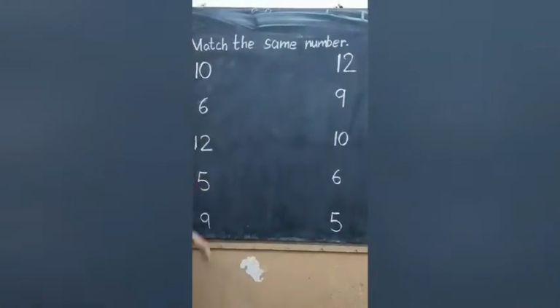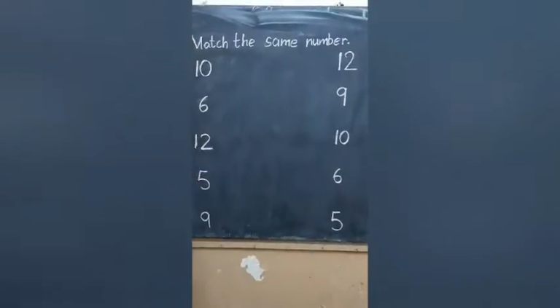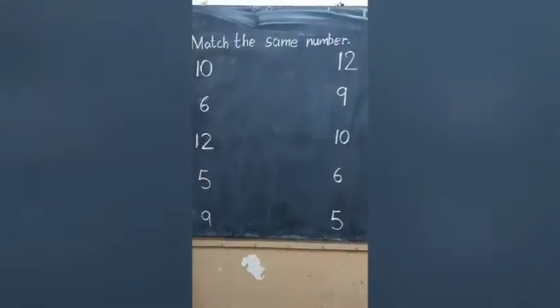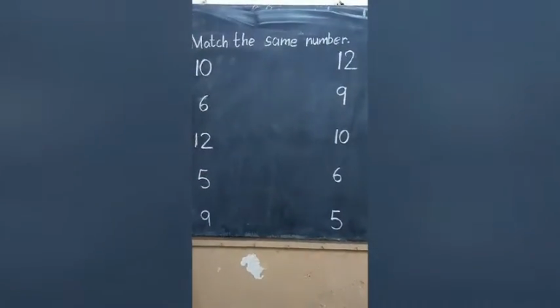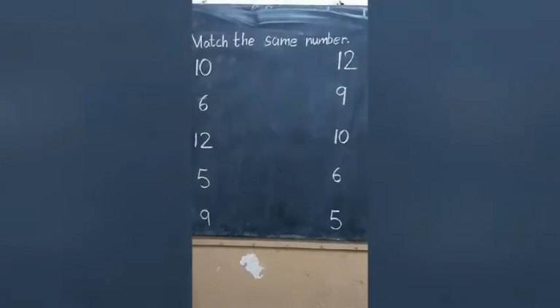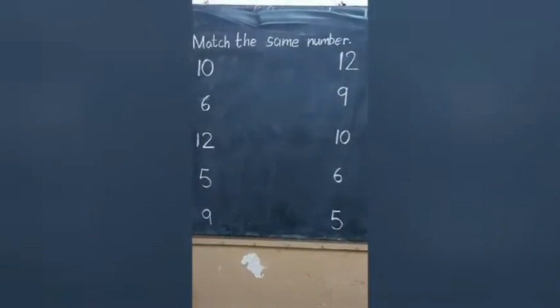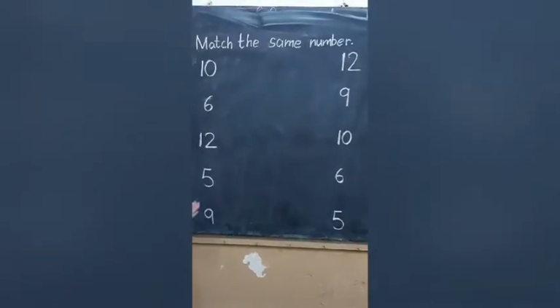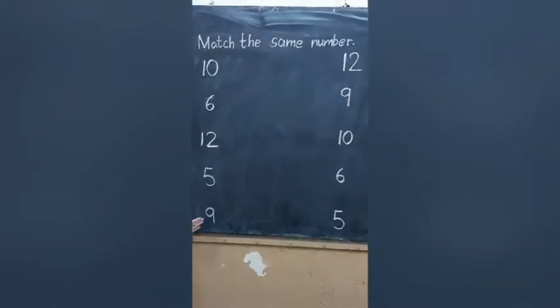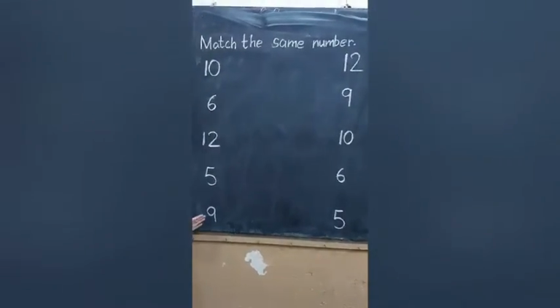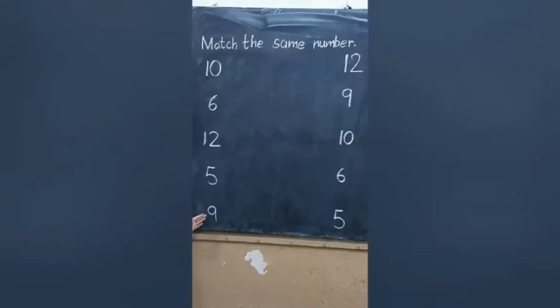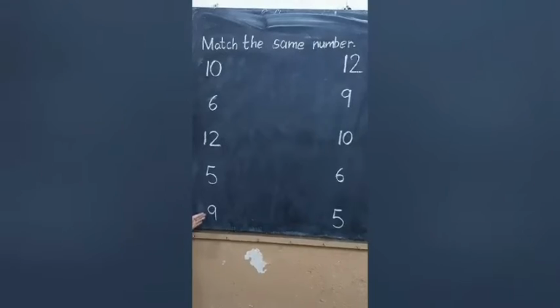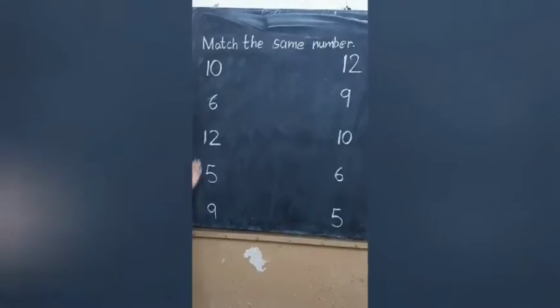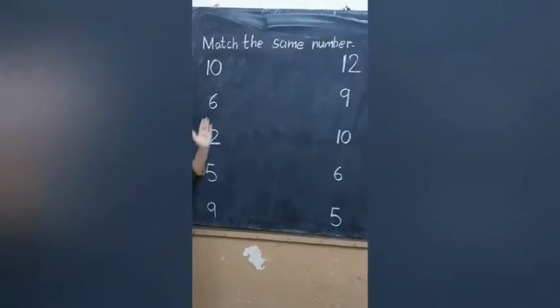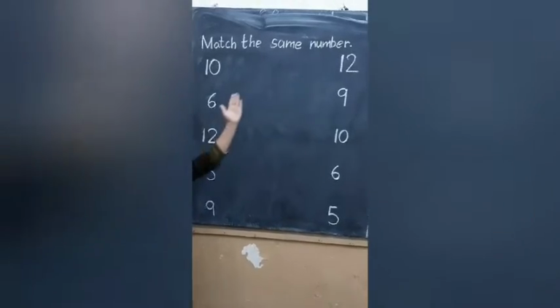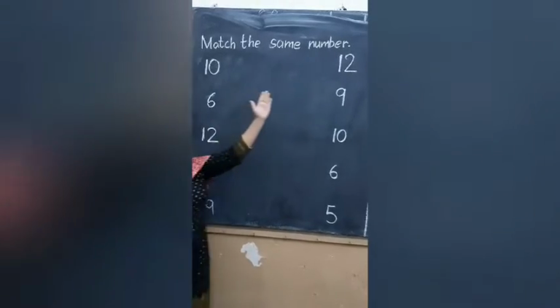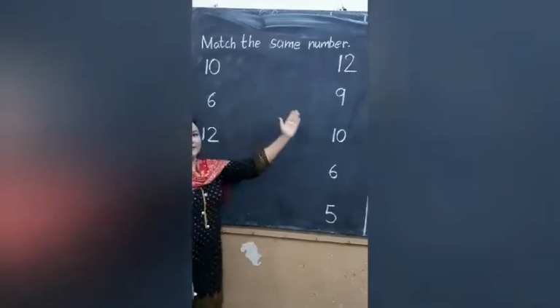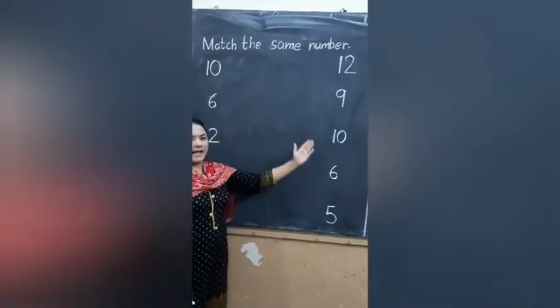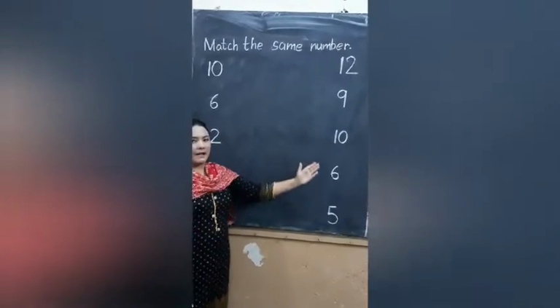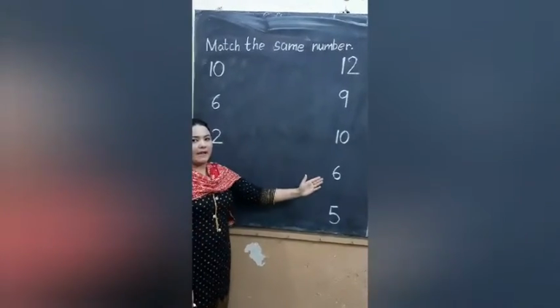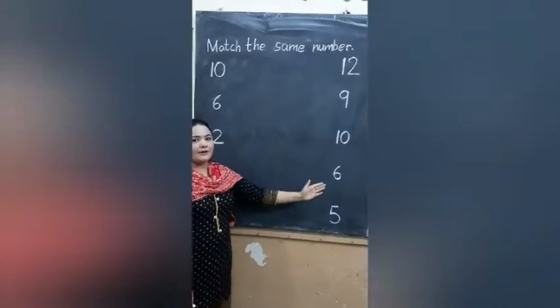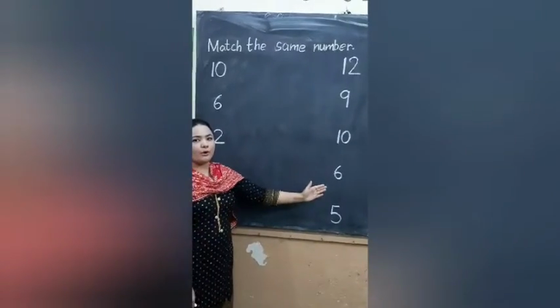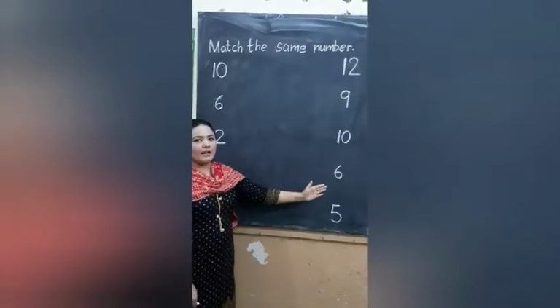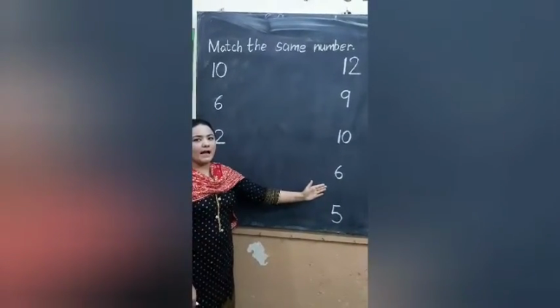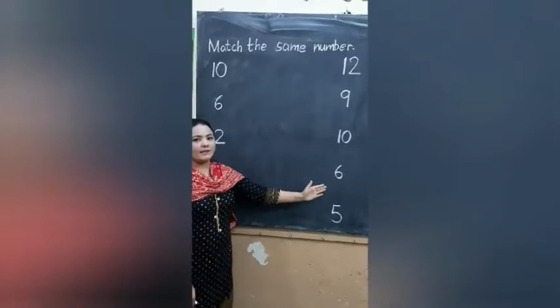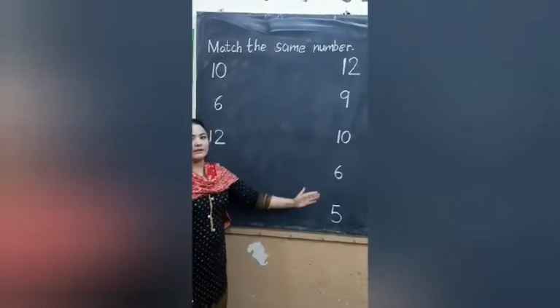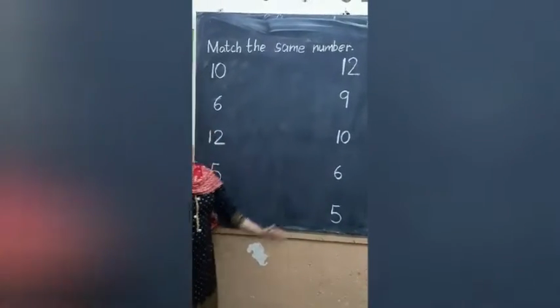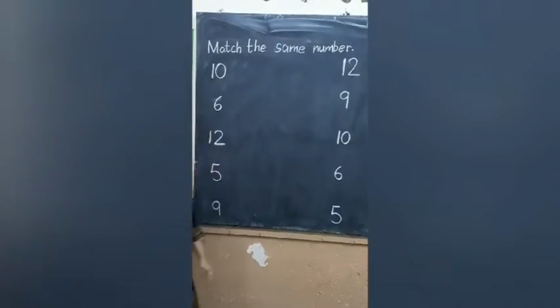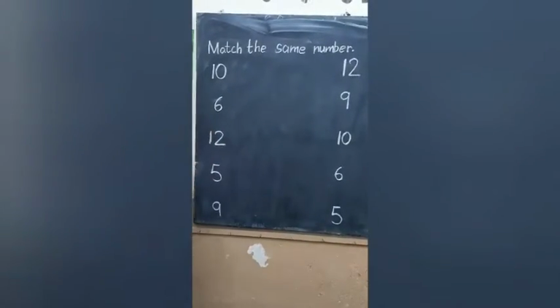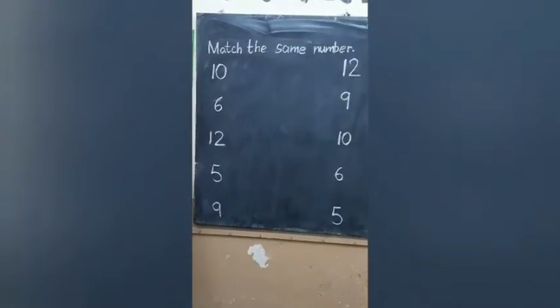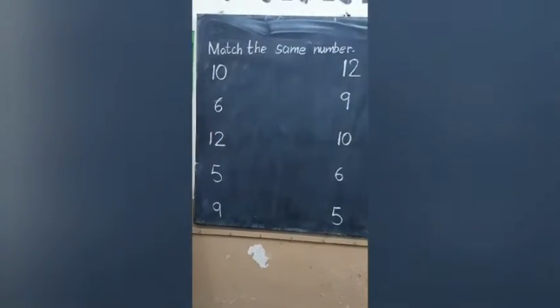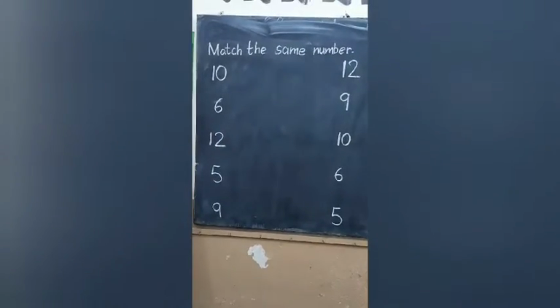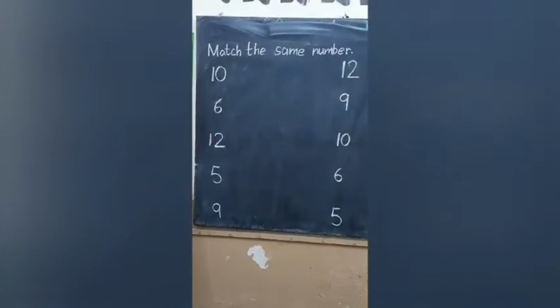Here are some numbers. We have to find them and draw a line. Start with me.